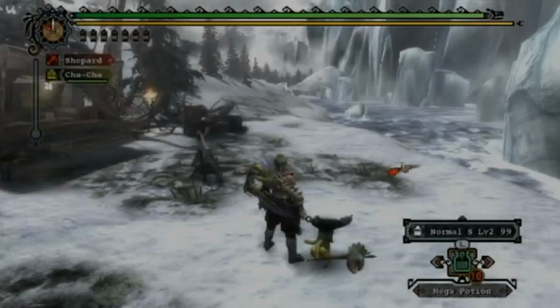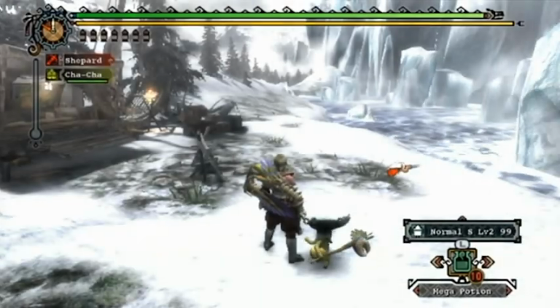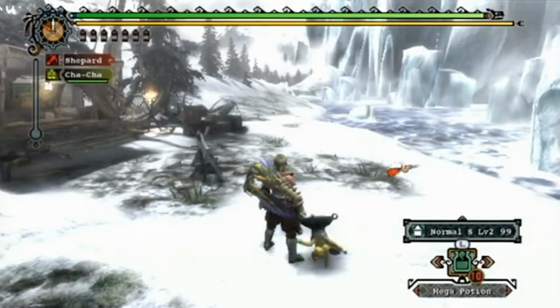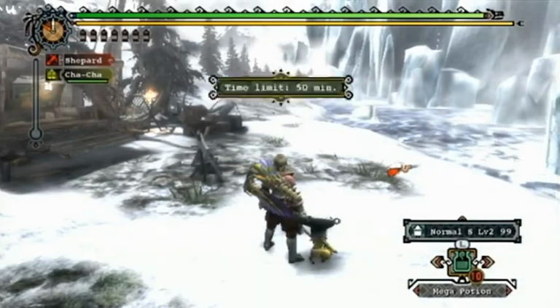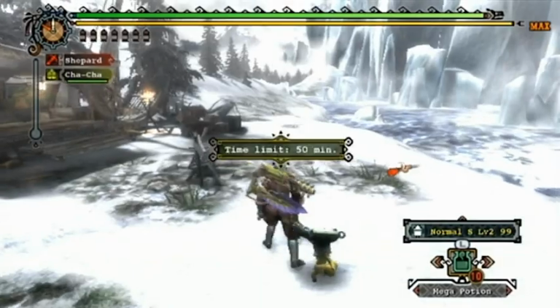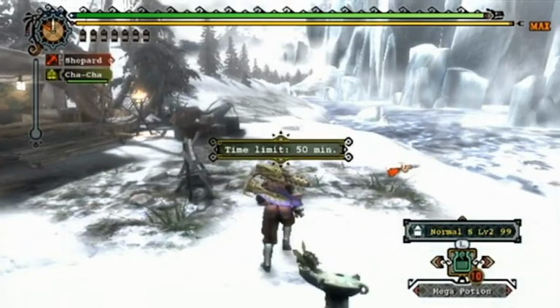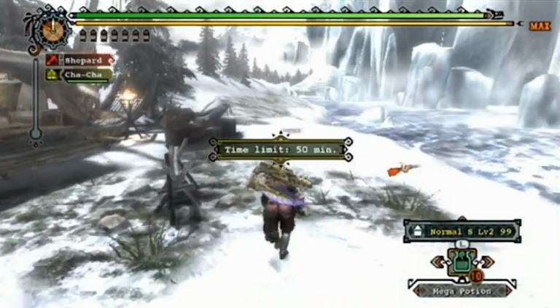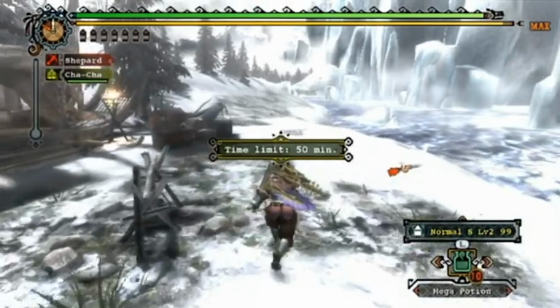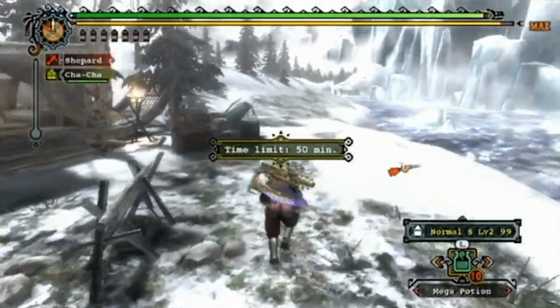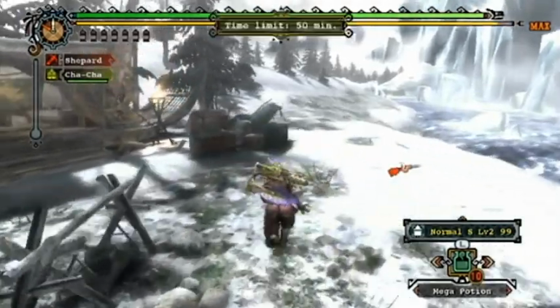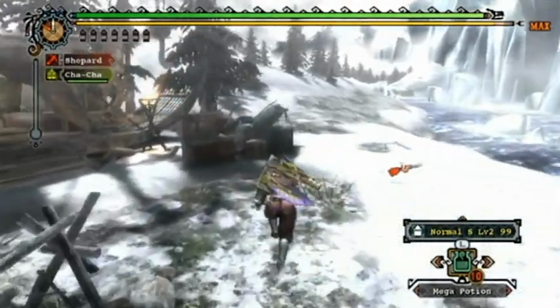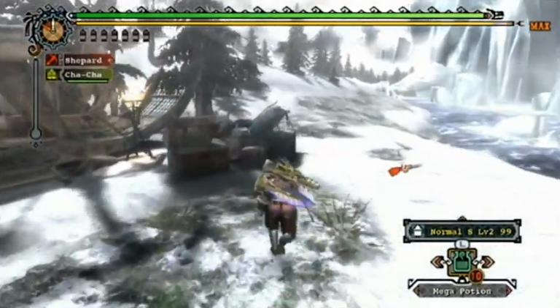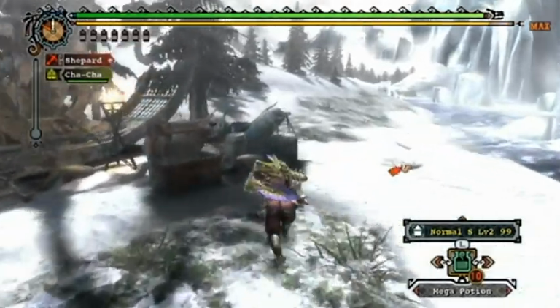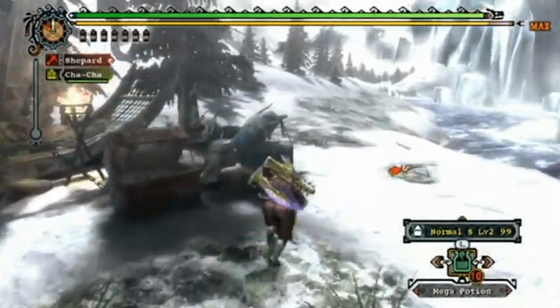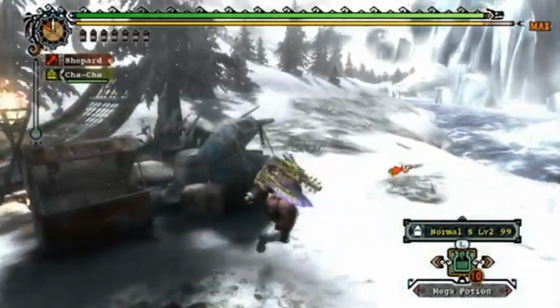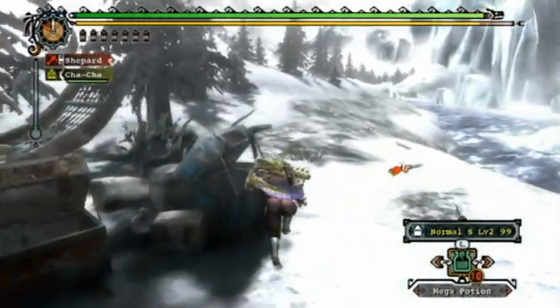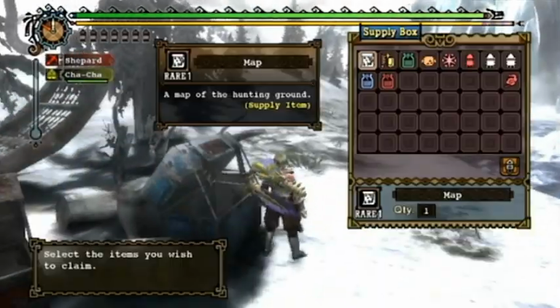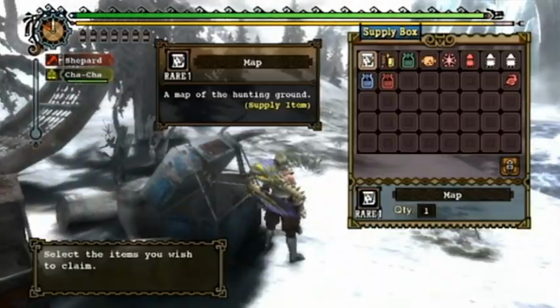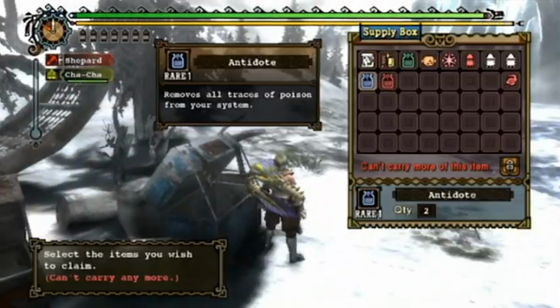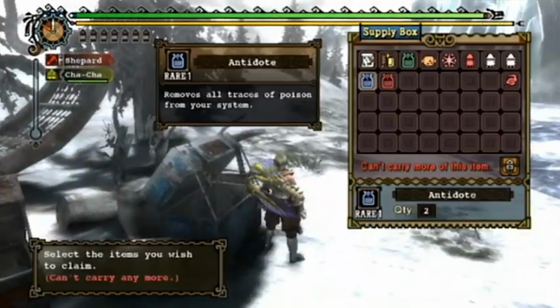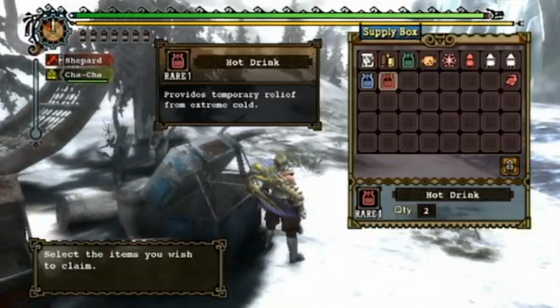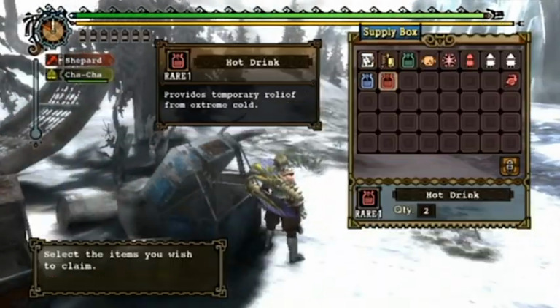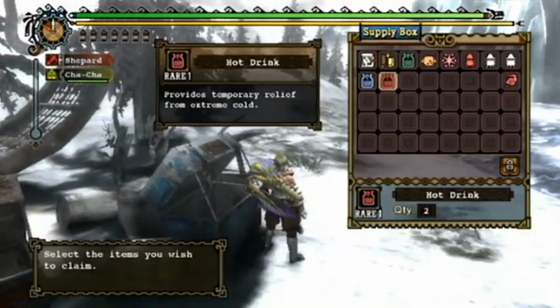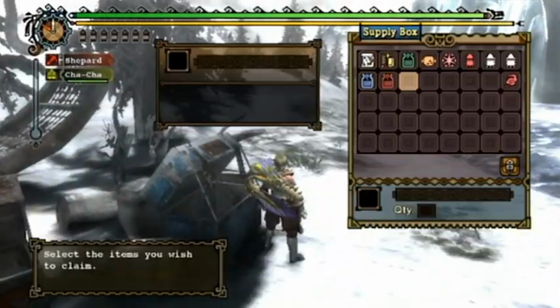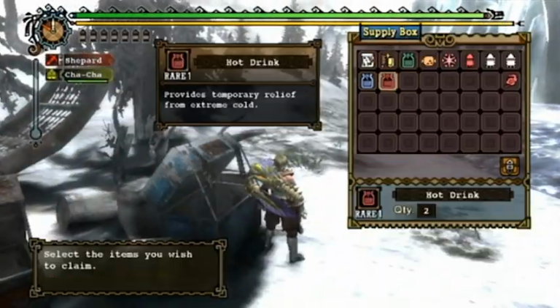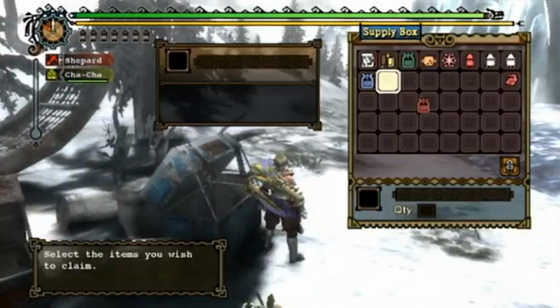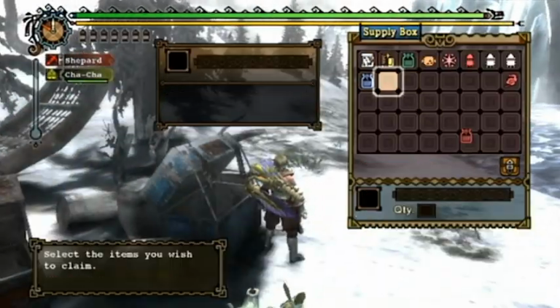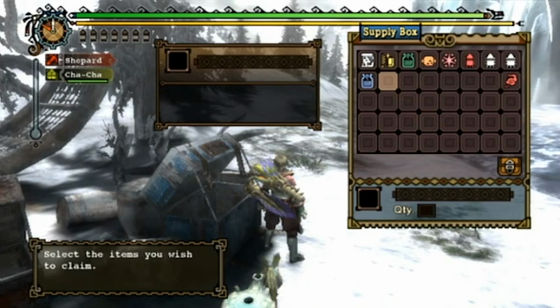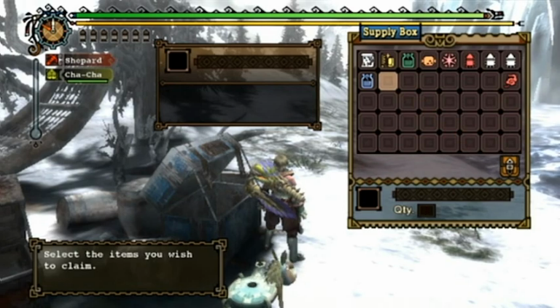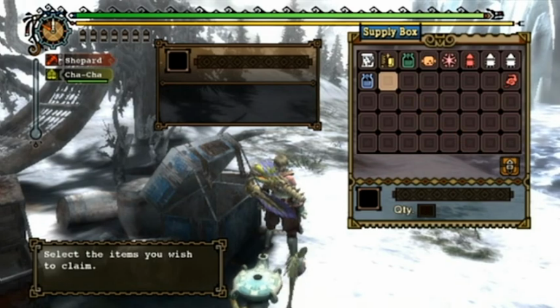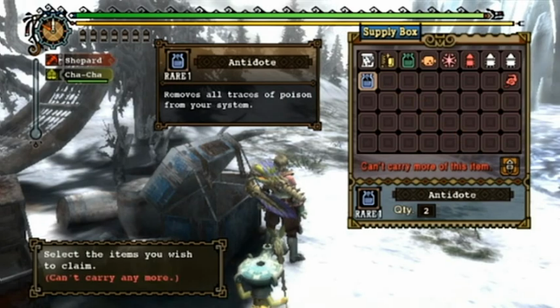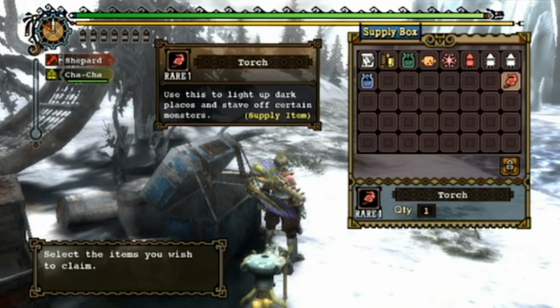Hey everyone, this is Social Dissonance, also known as Shepard. Today I'll be doing a tutorial with the Gigginox with the heavy bowgun.